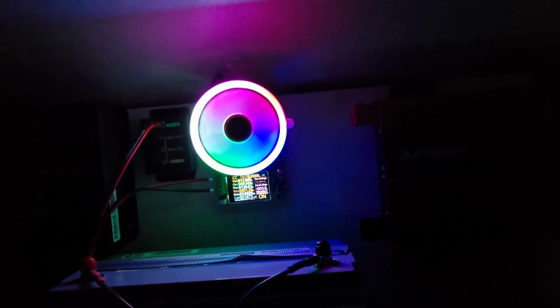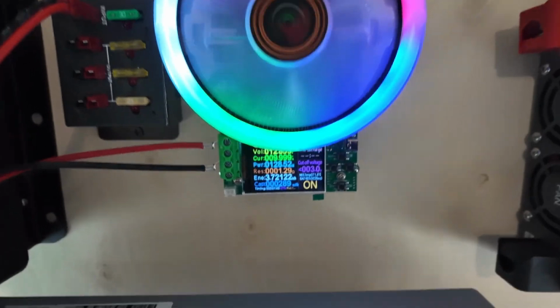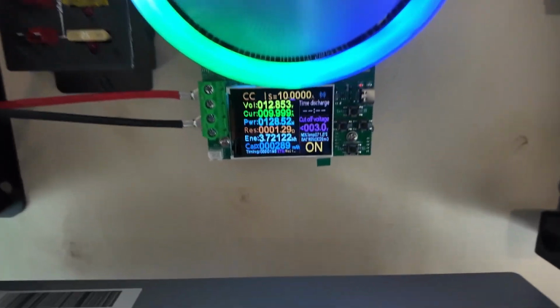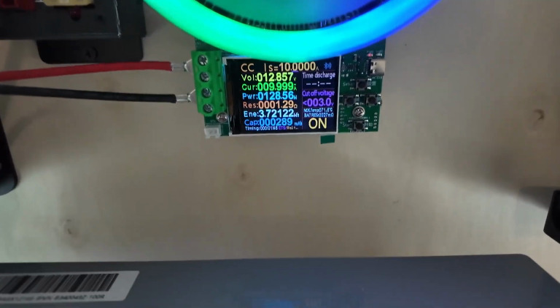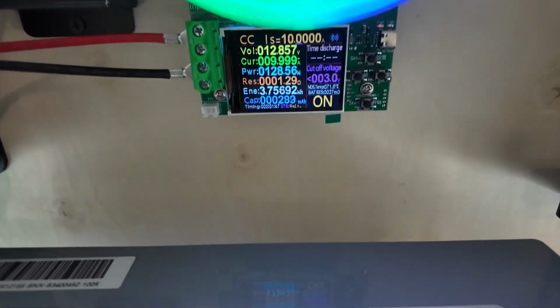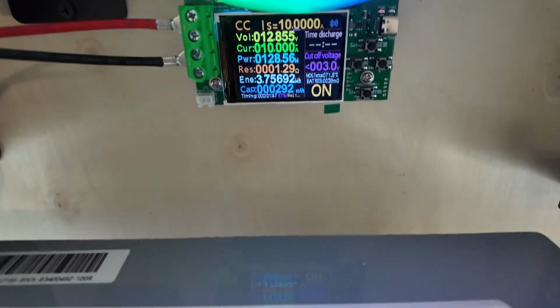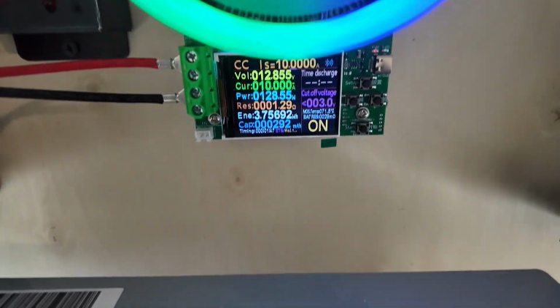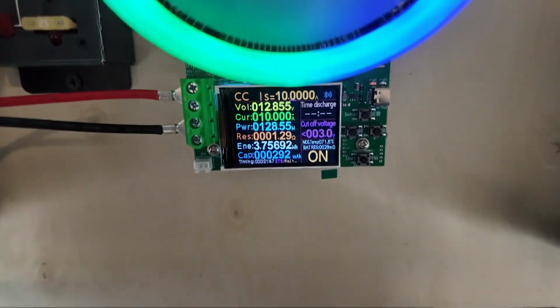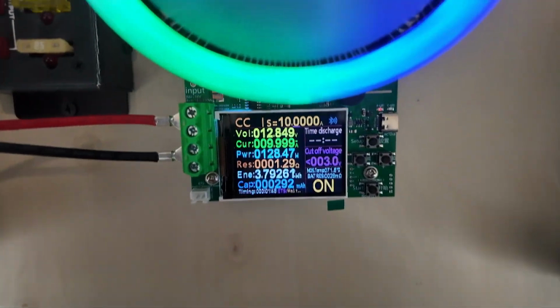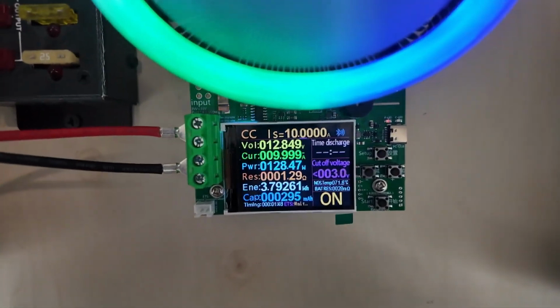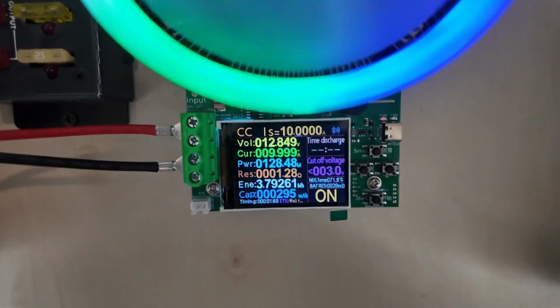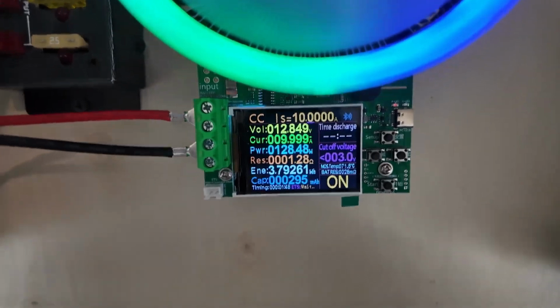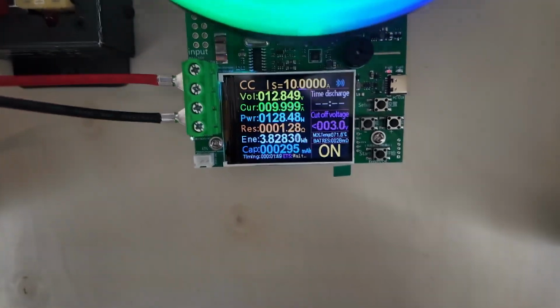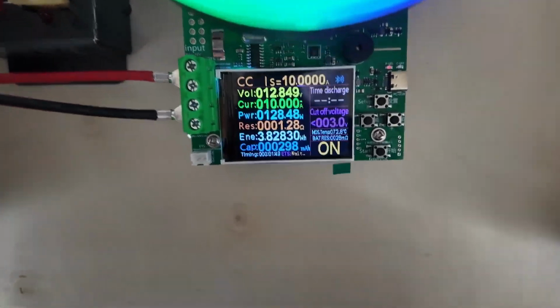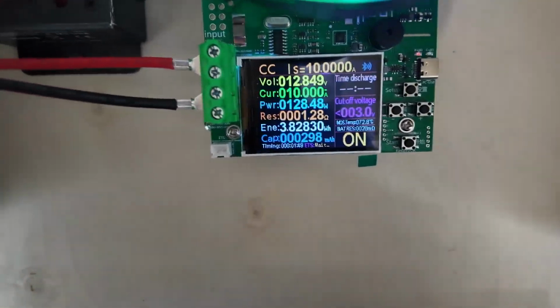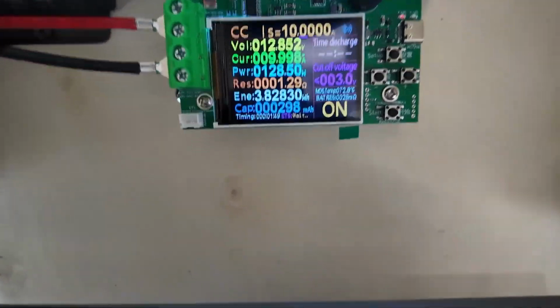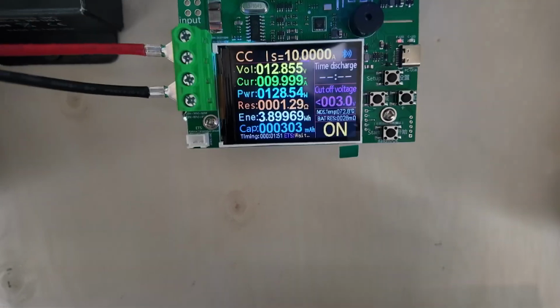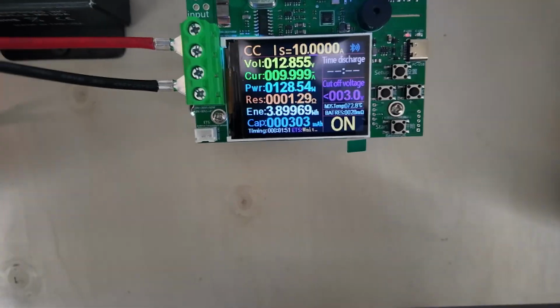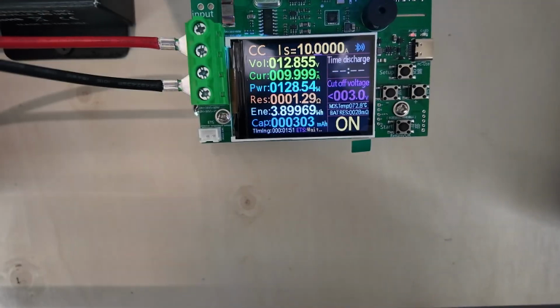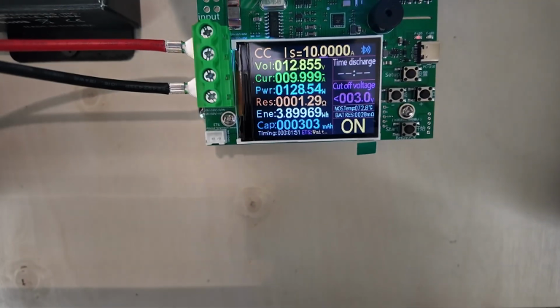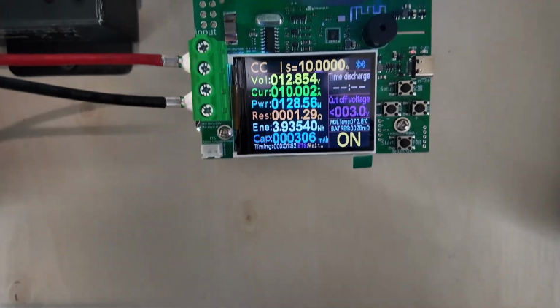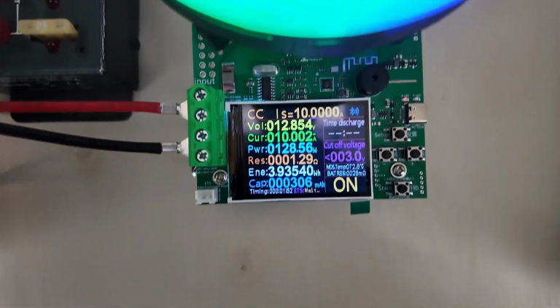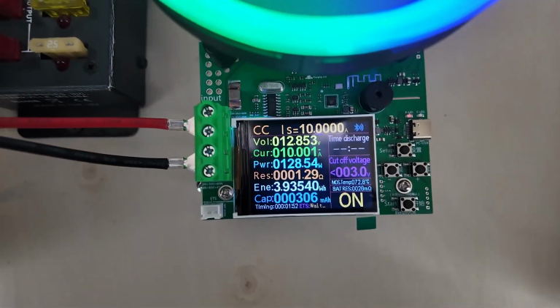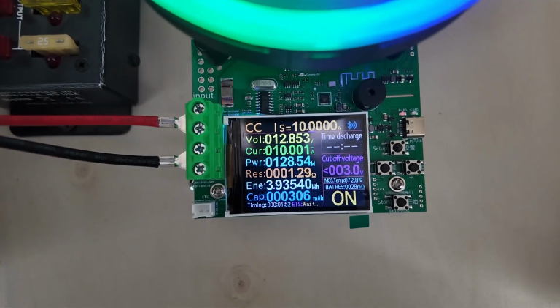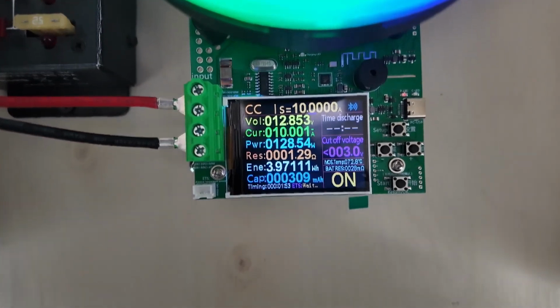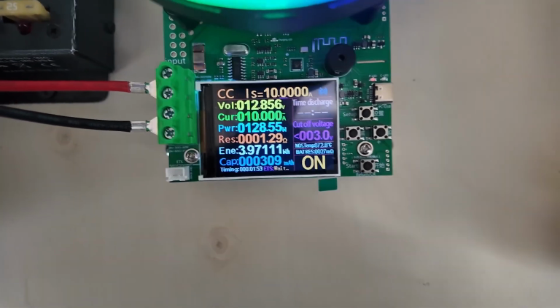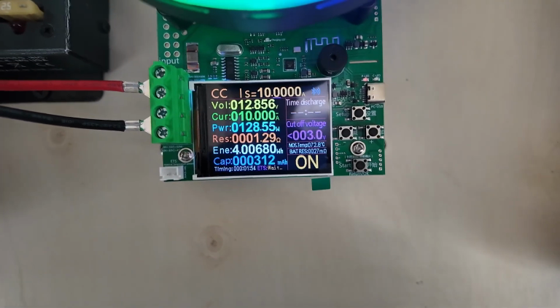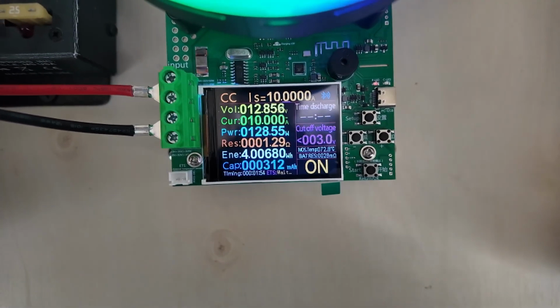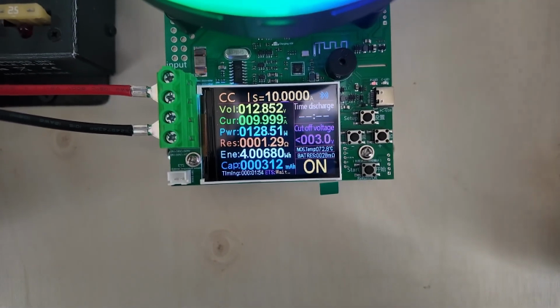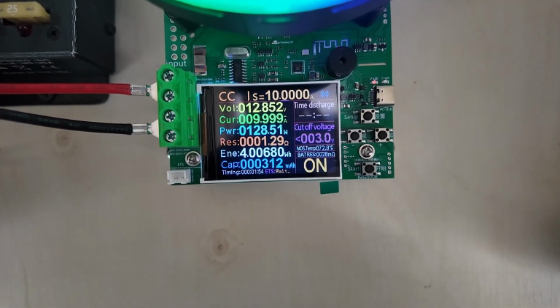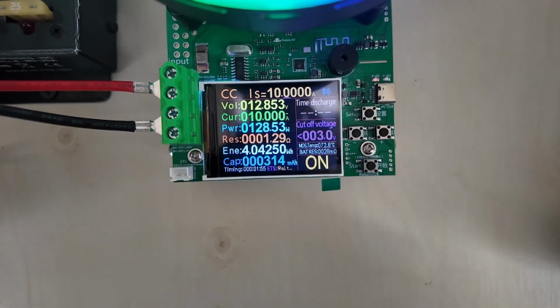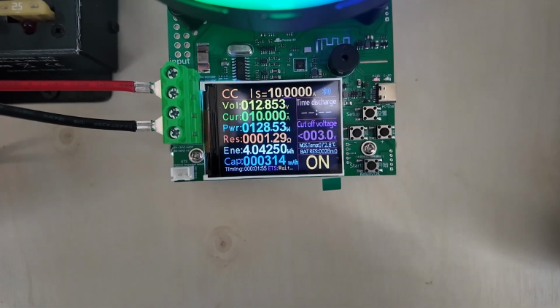Now let's get into the details. Not only does it have a color fan, it also has a color control panel.